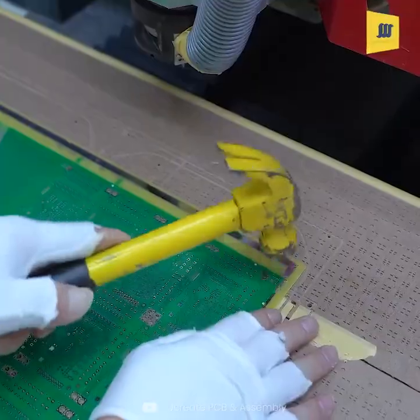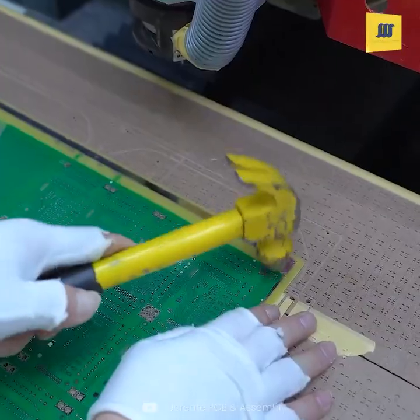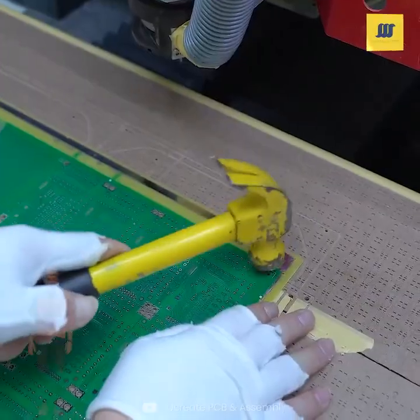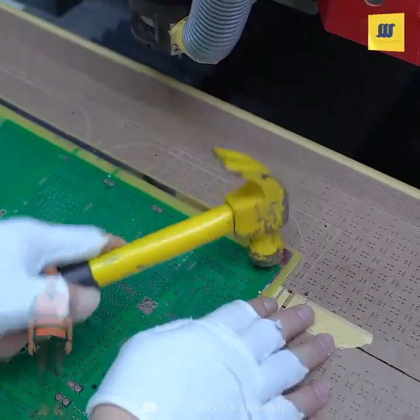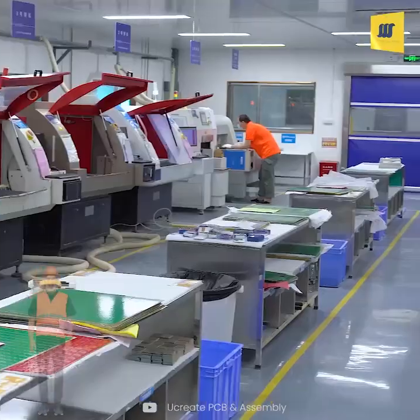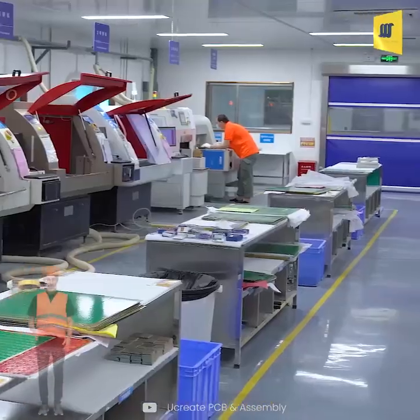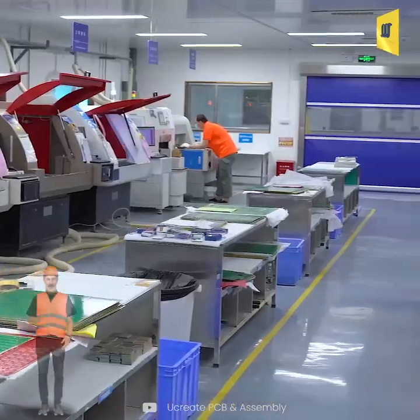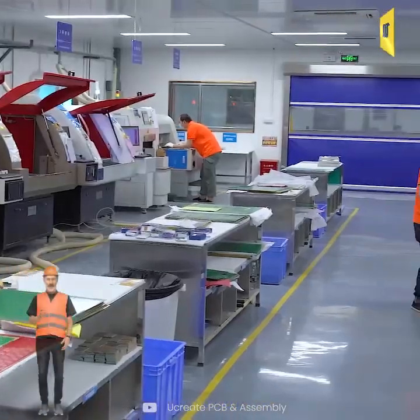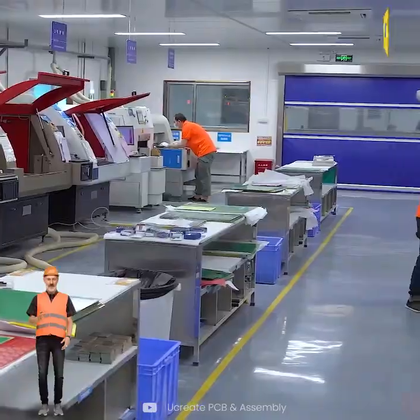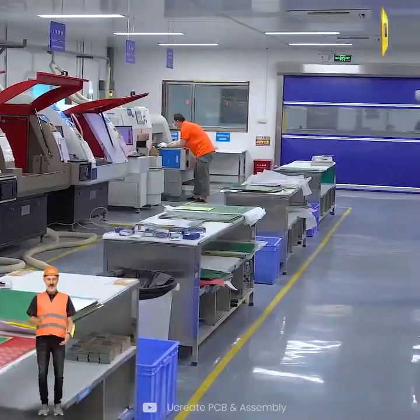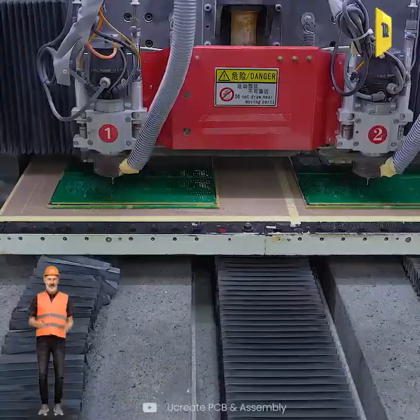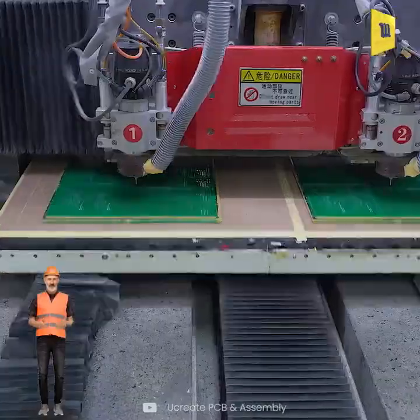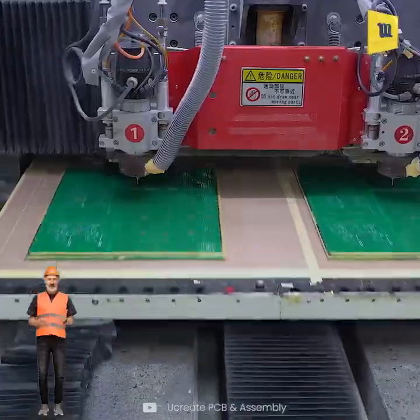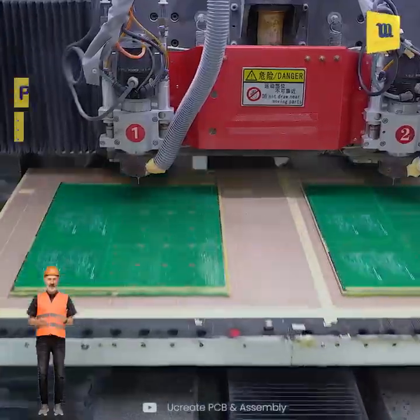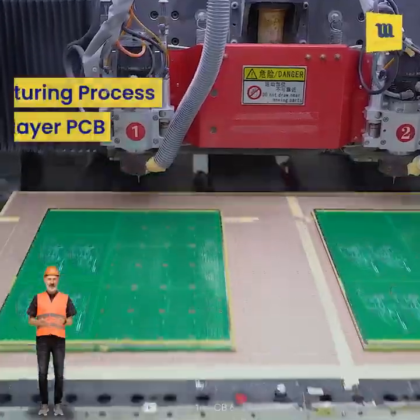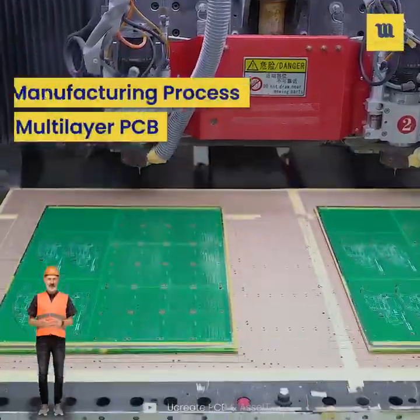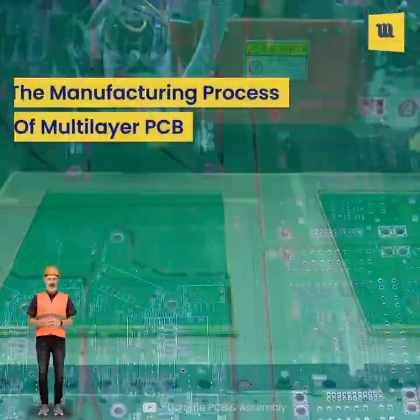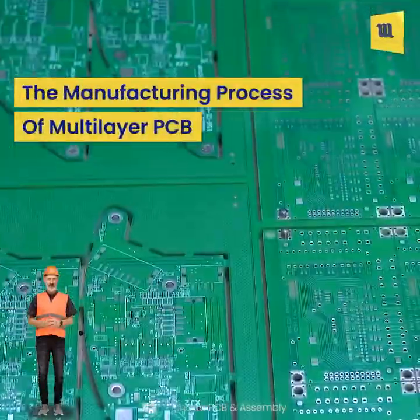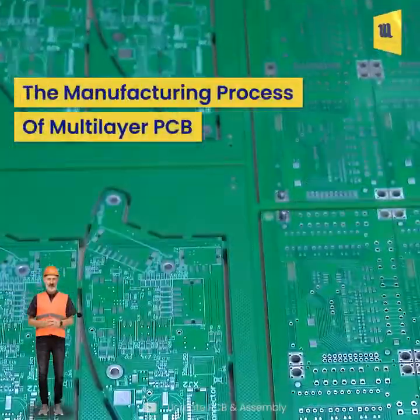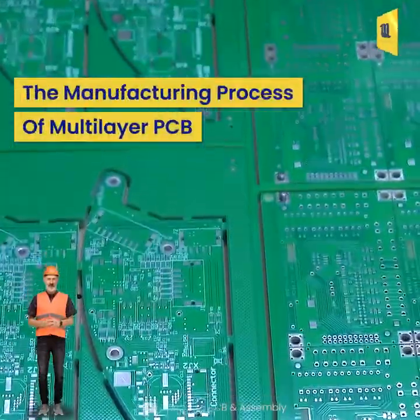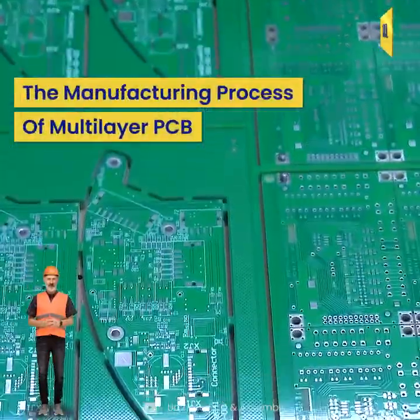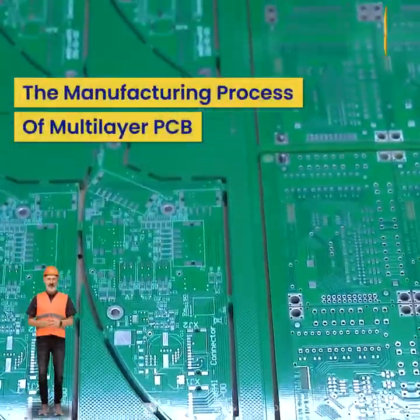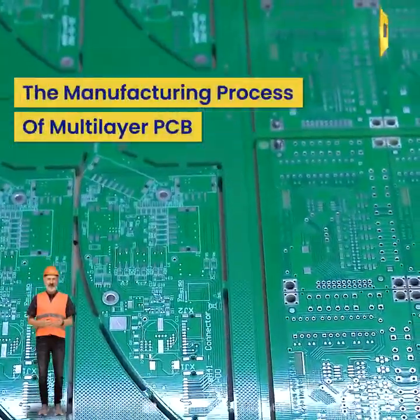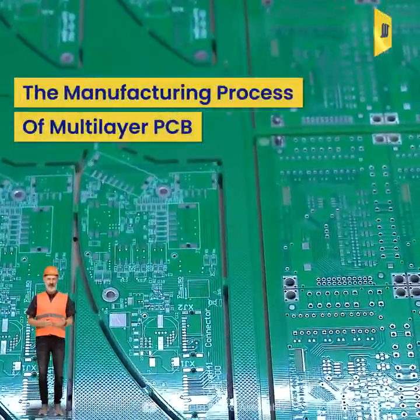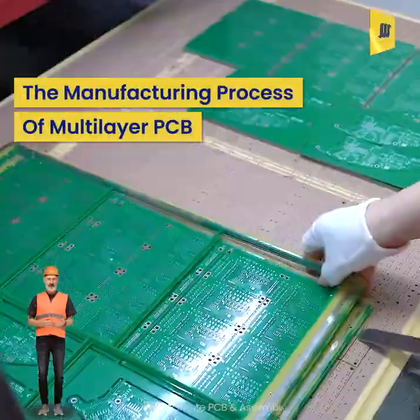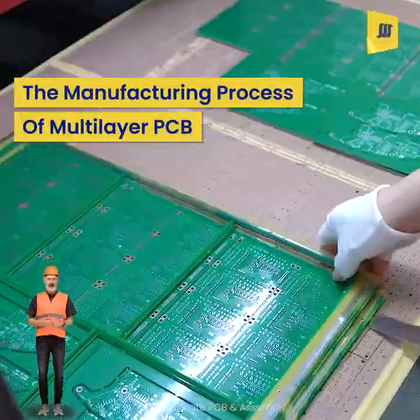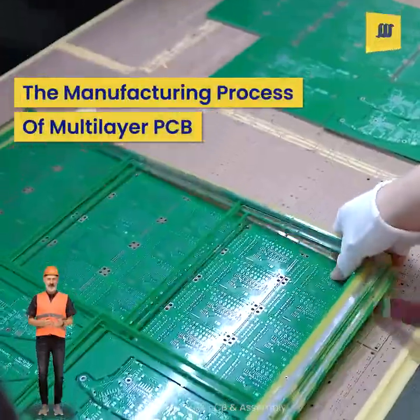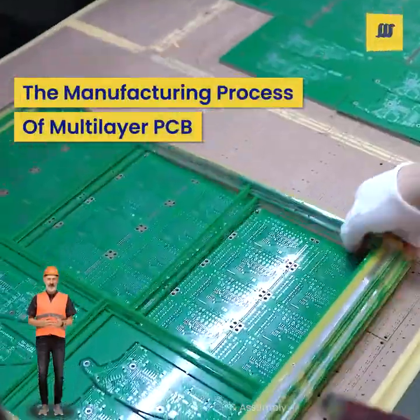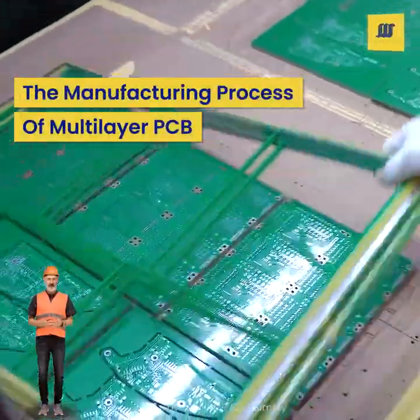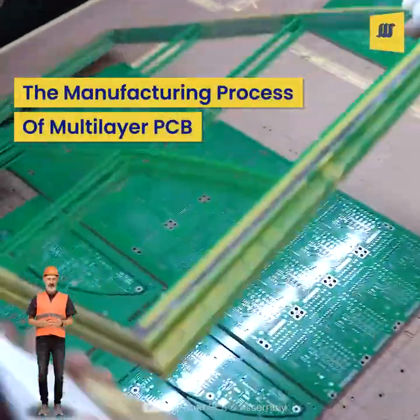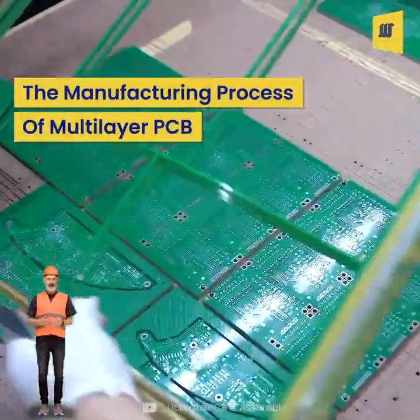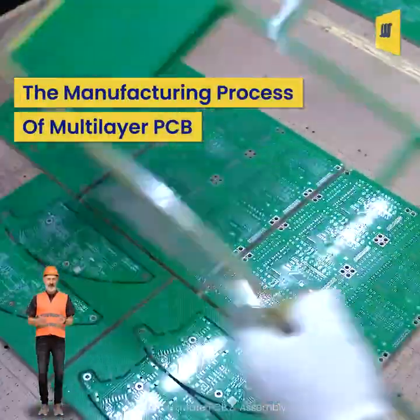In this video, we will see how multi-layer PCB is made inside the factory.